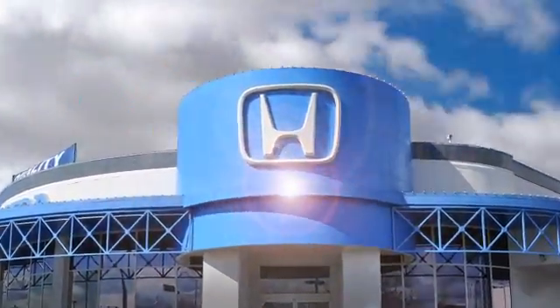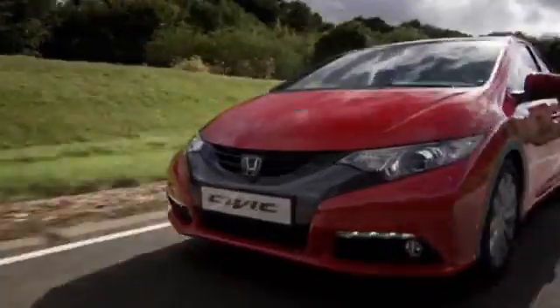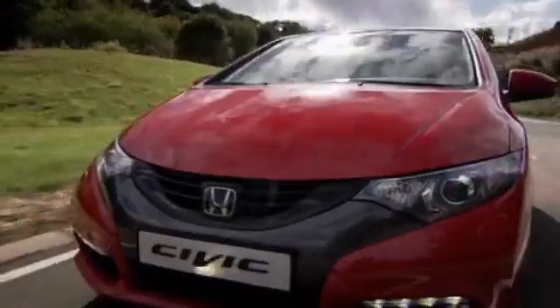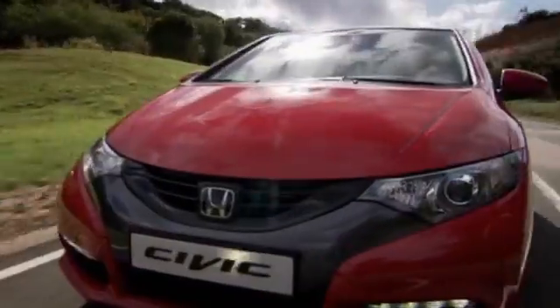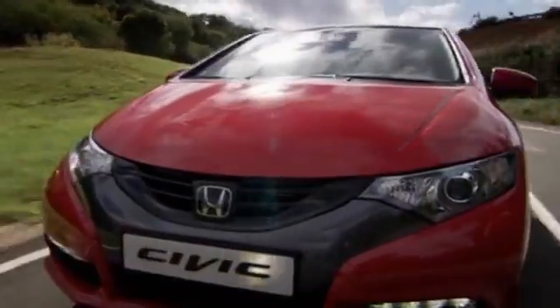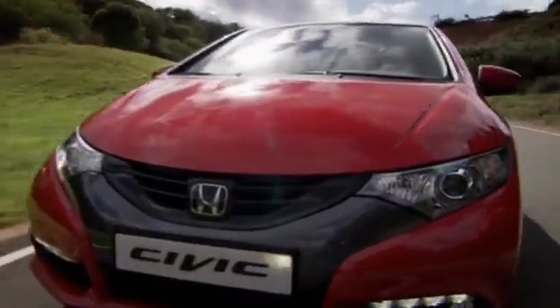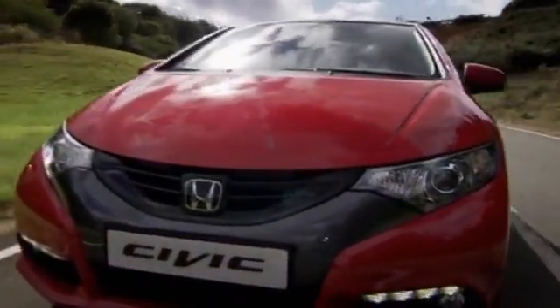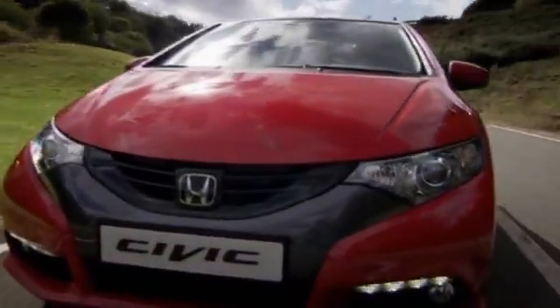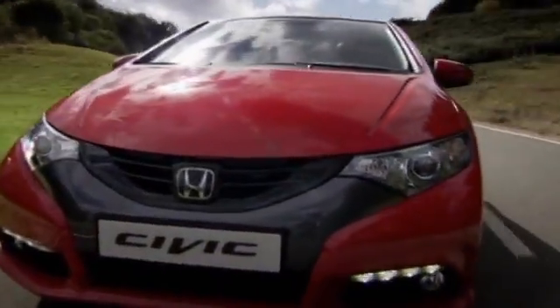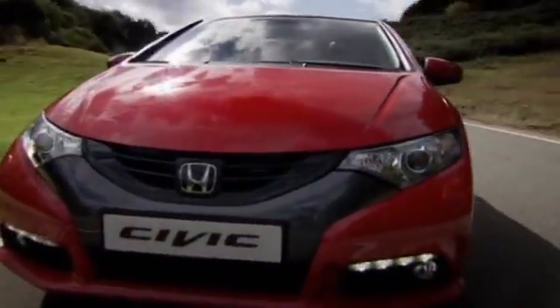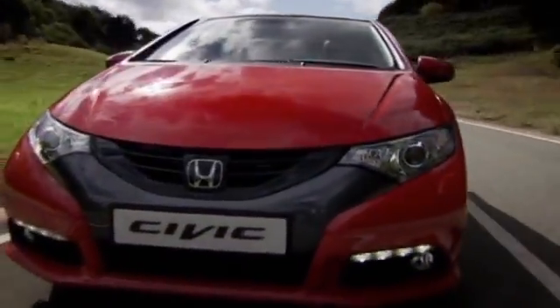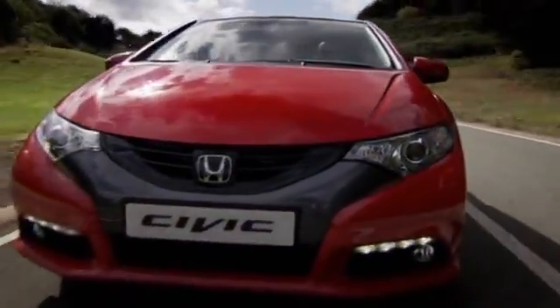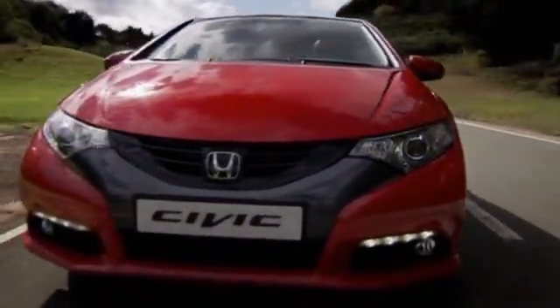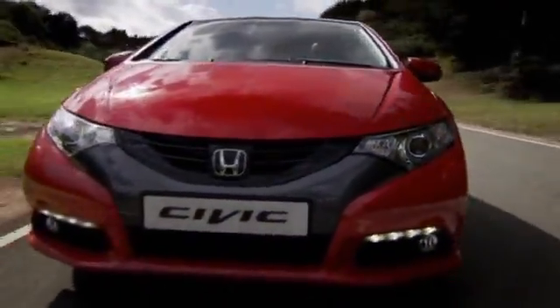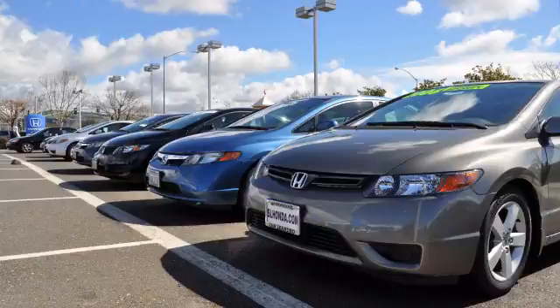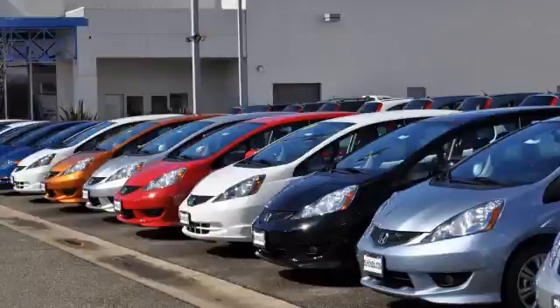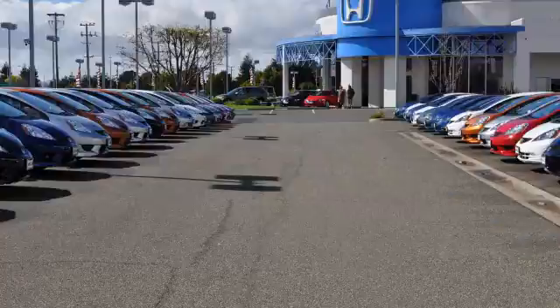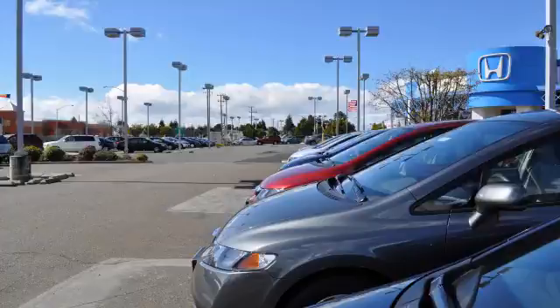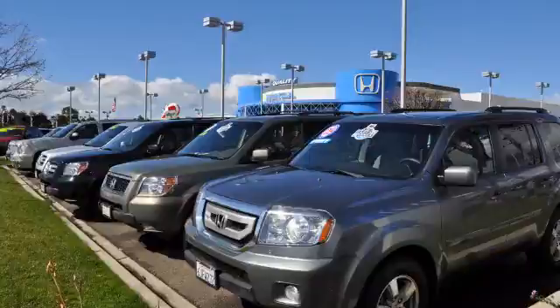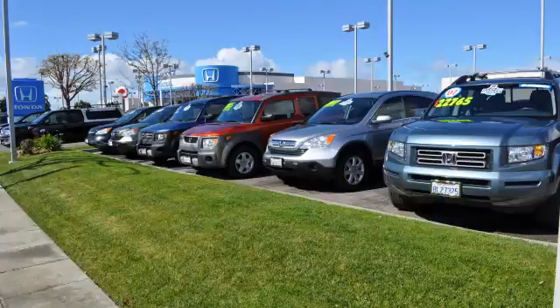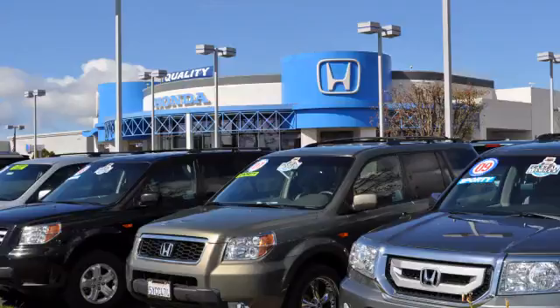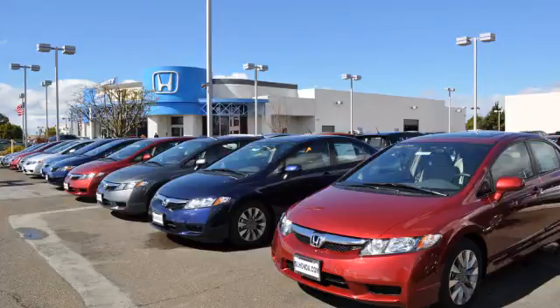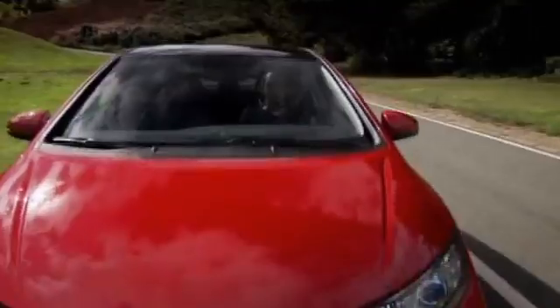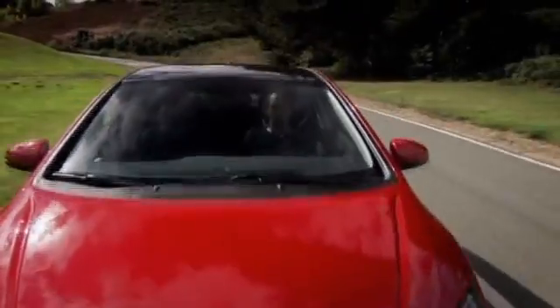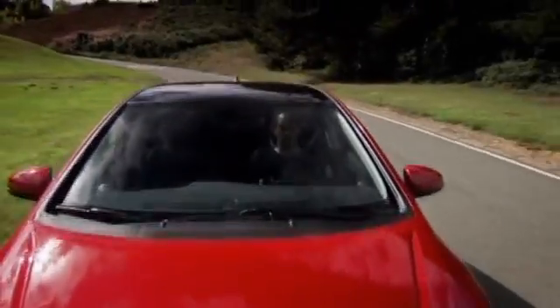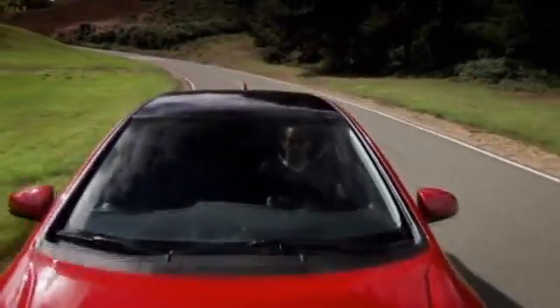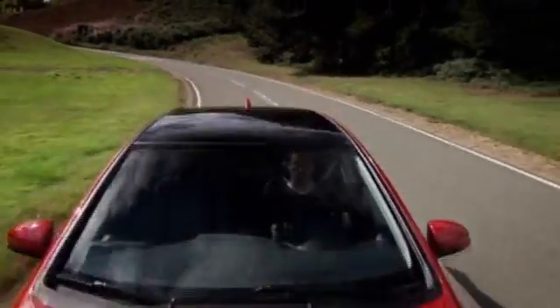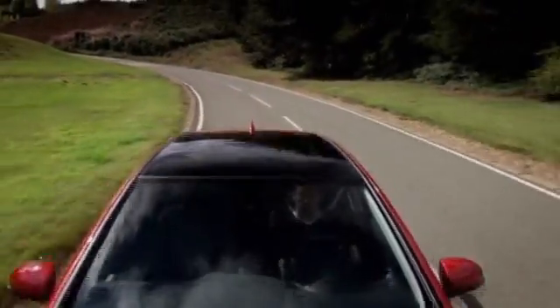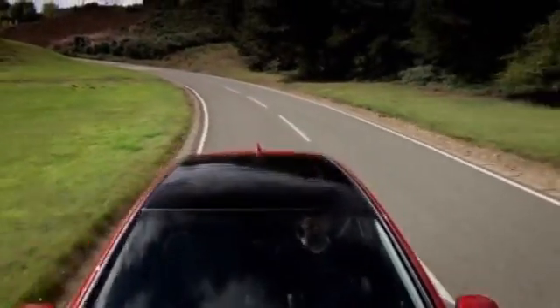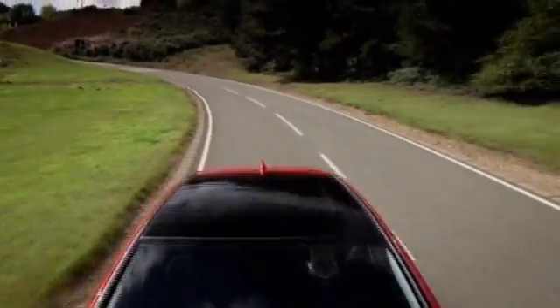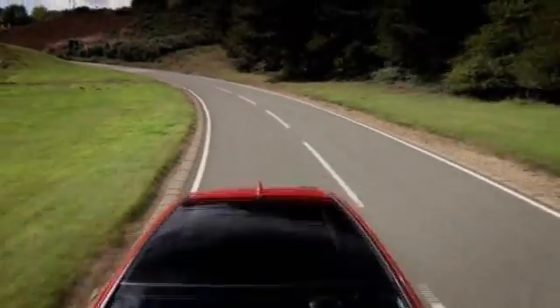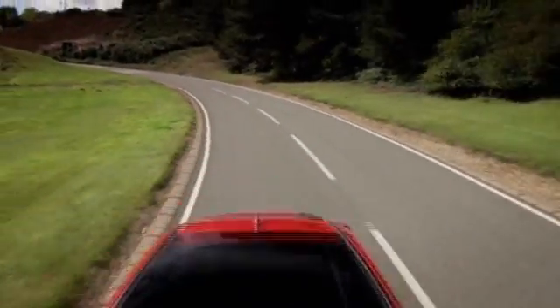San Leandro Honda is celebrating the new year by offering some fantastic sales specials. Take a look at this great vehicle.